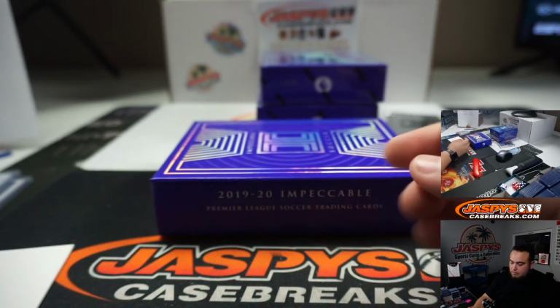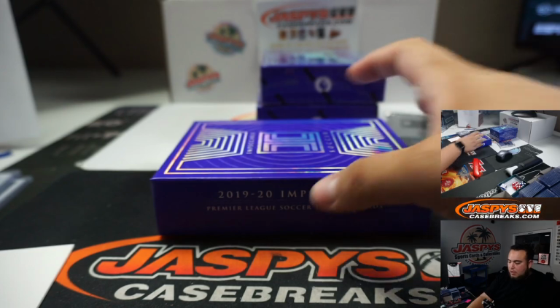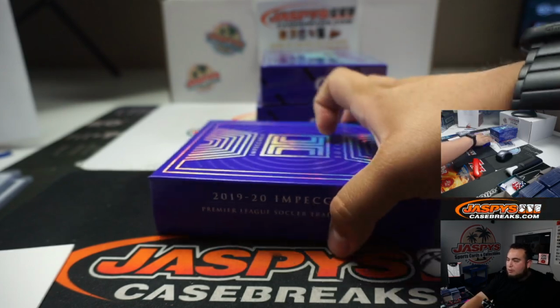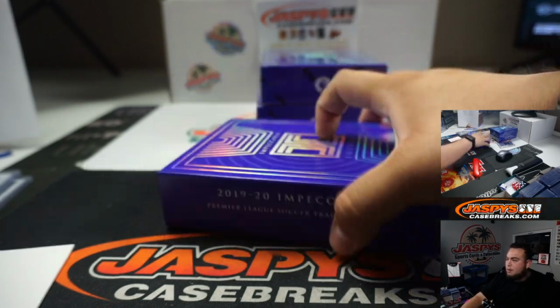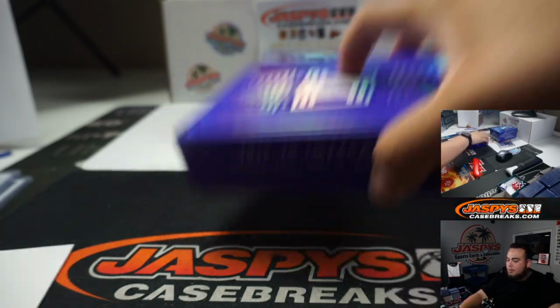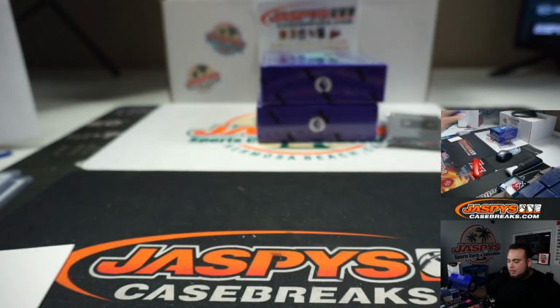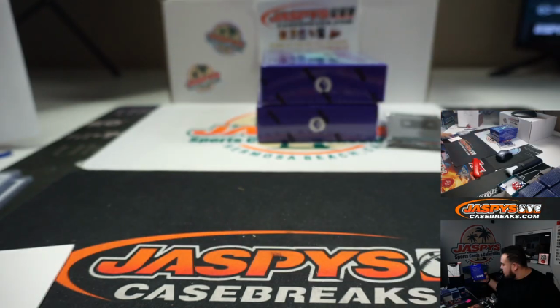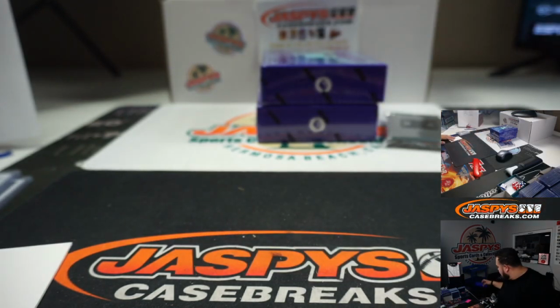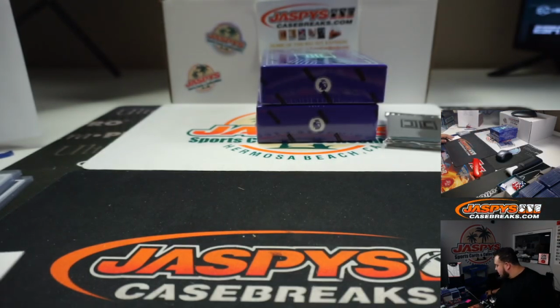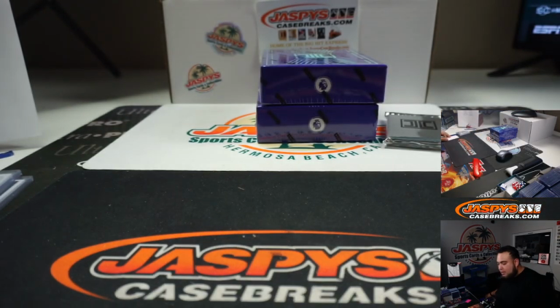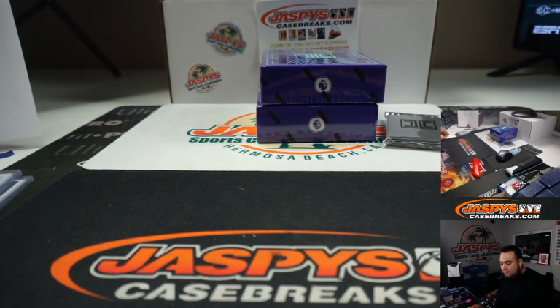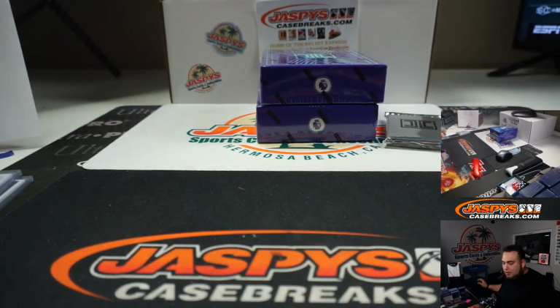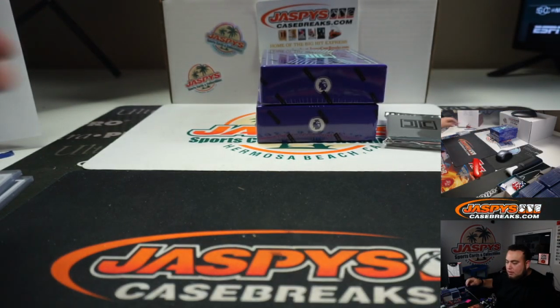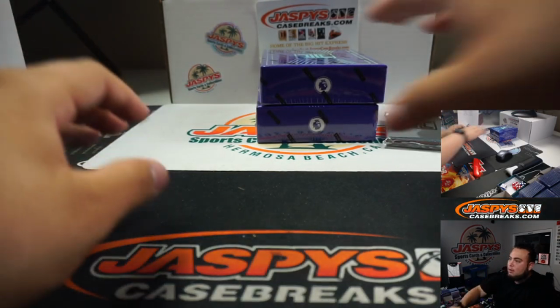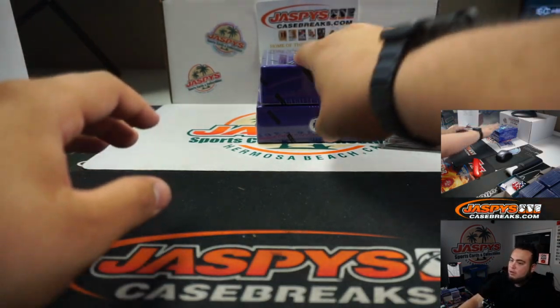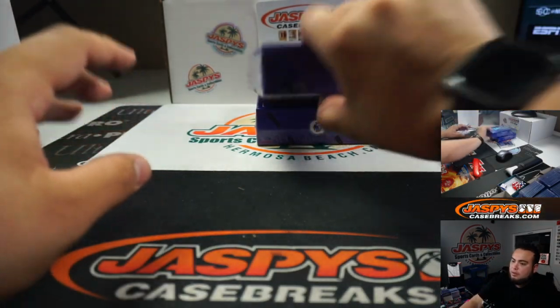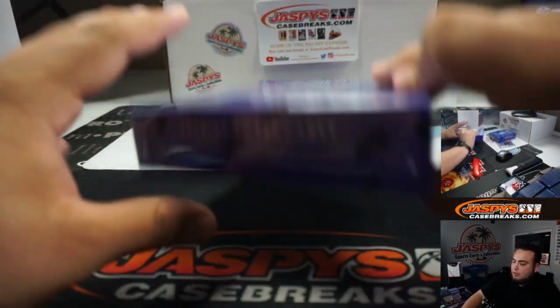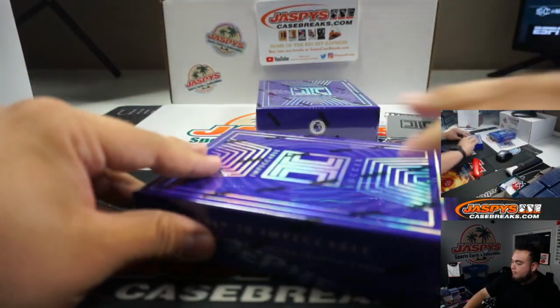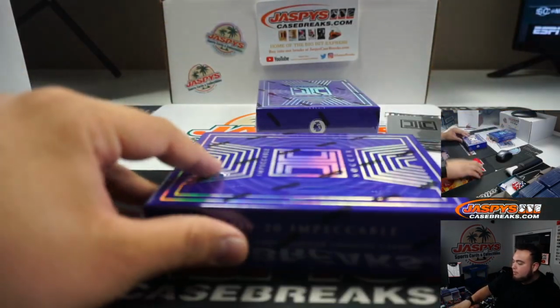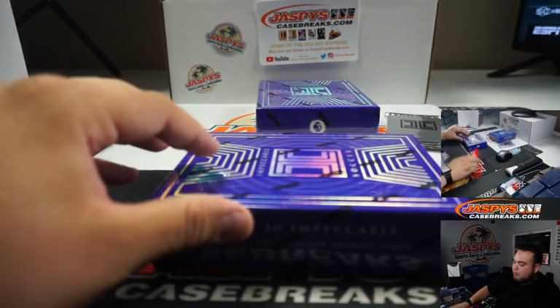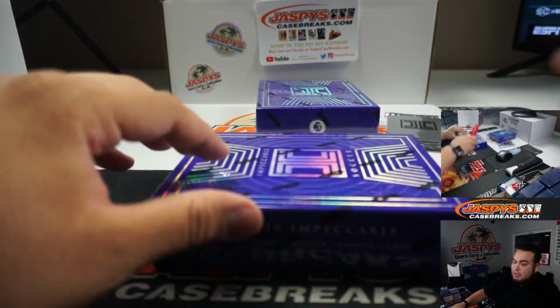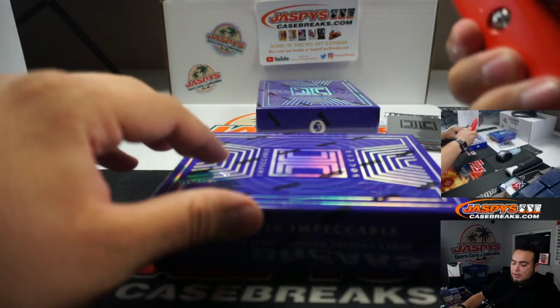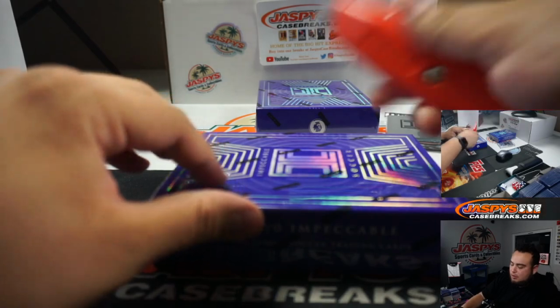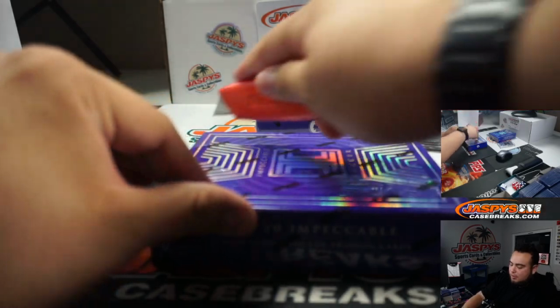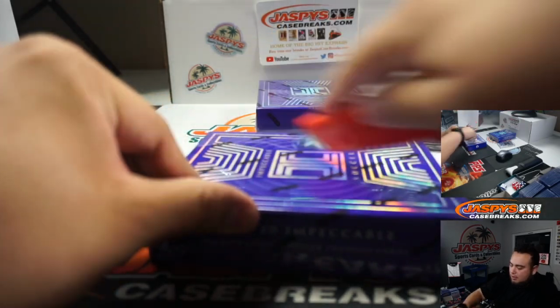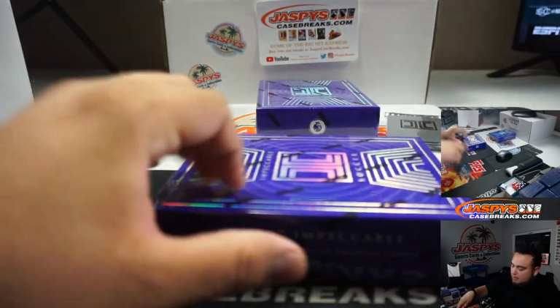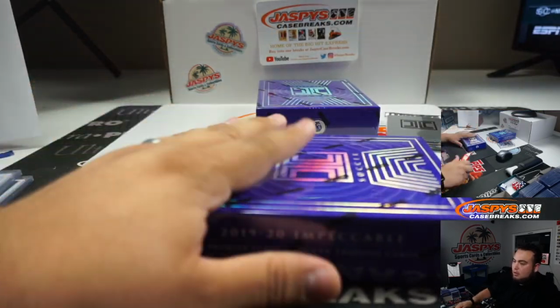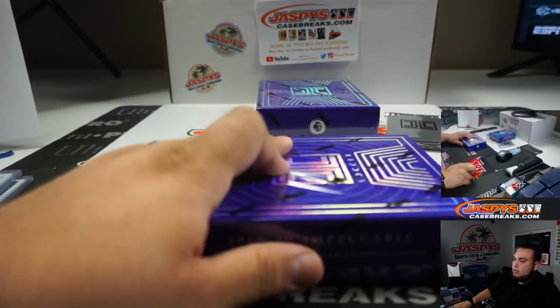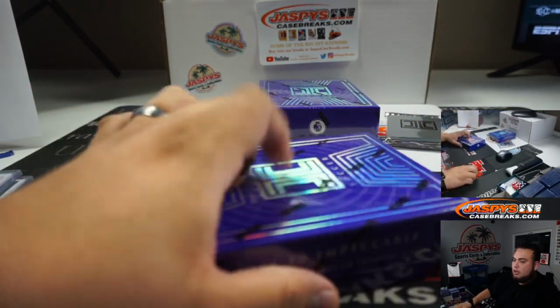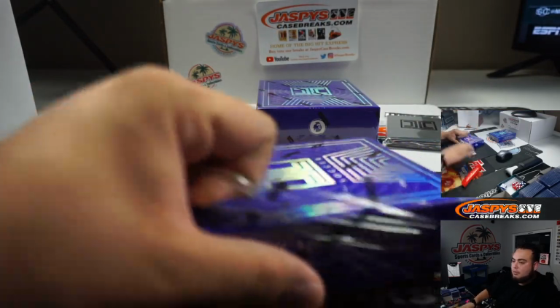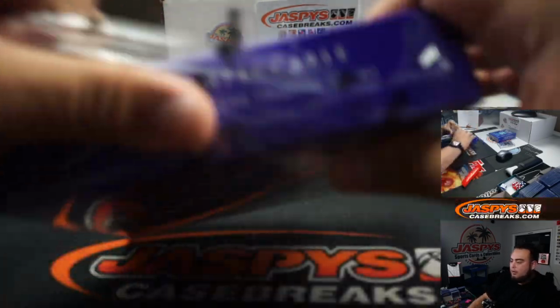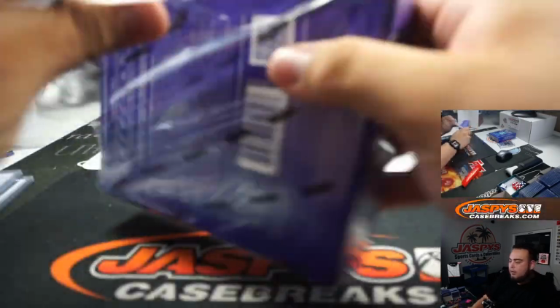A lot of random number block teams getting hit so far. Some of these teams are the most priciest teams, so it doesn't shock me why they're getting hit.